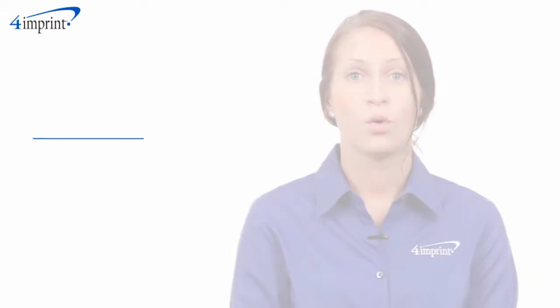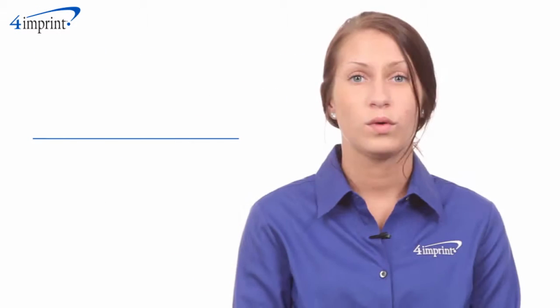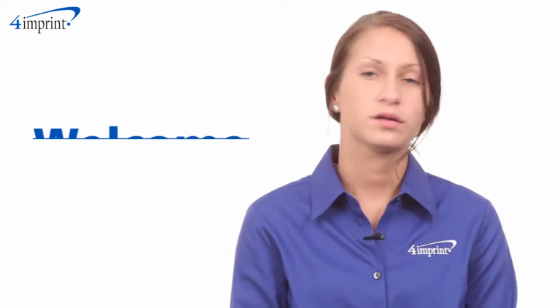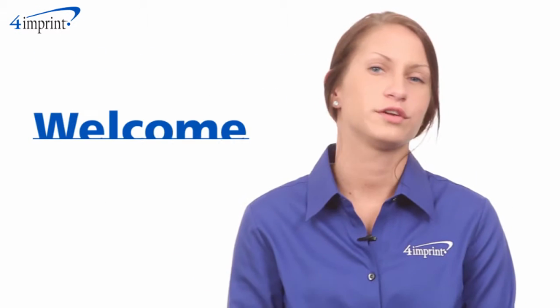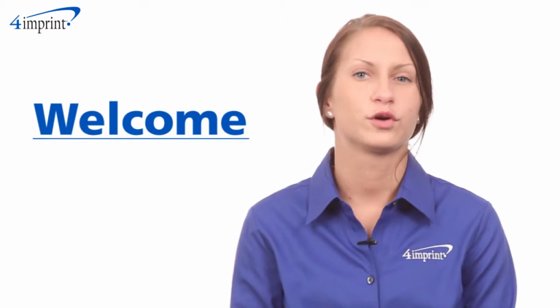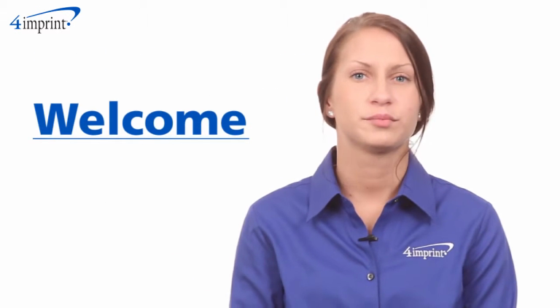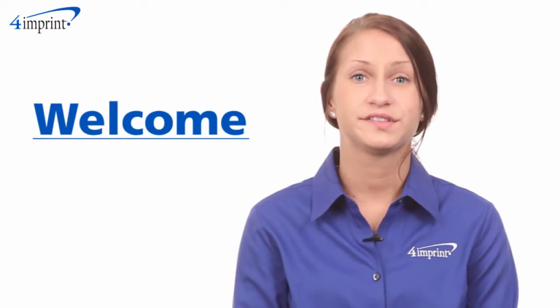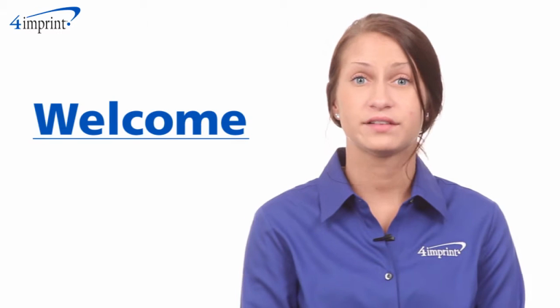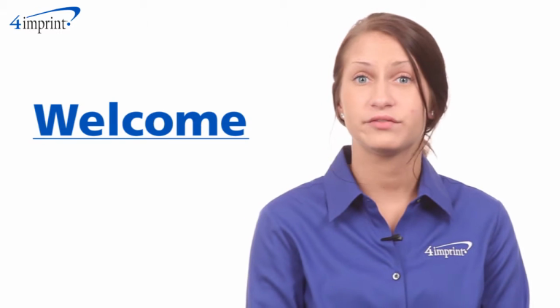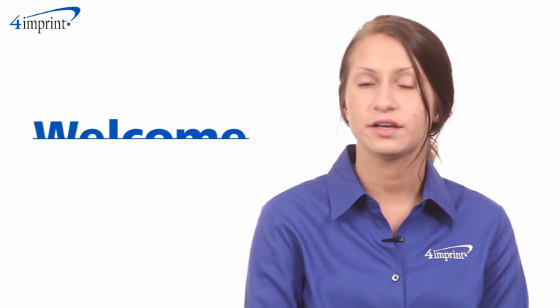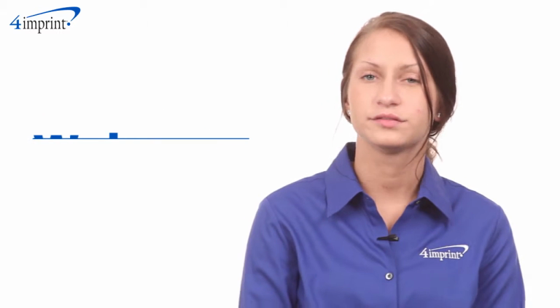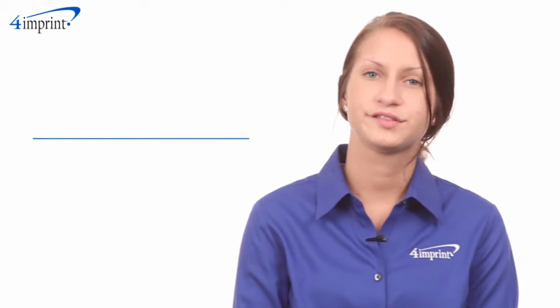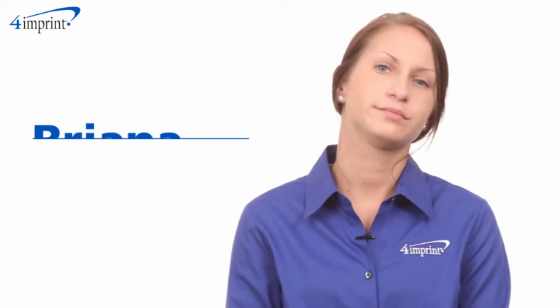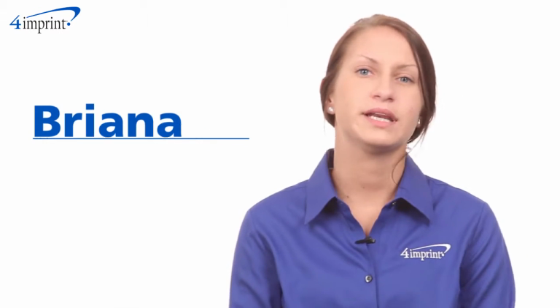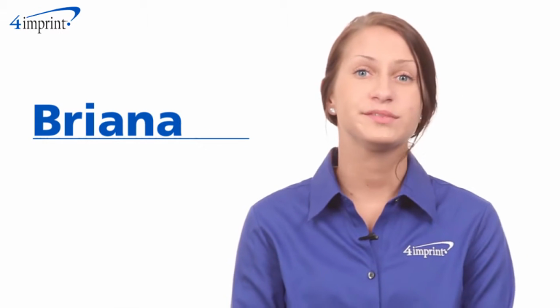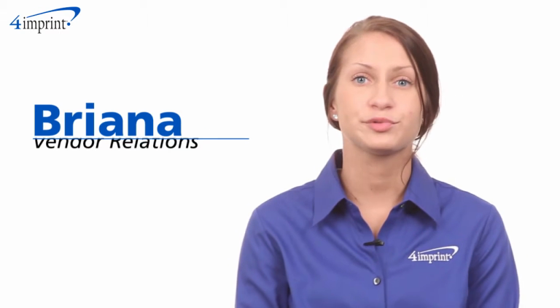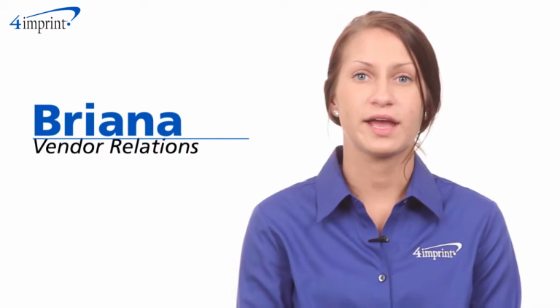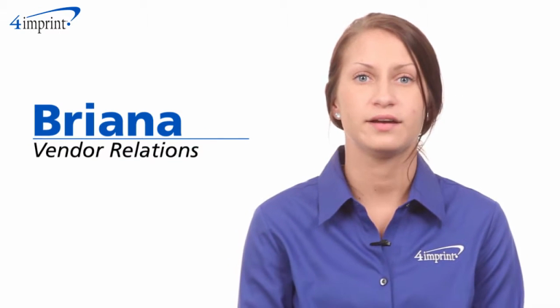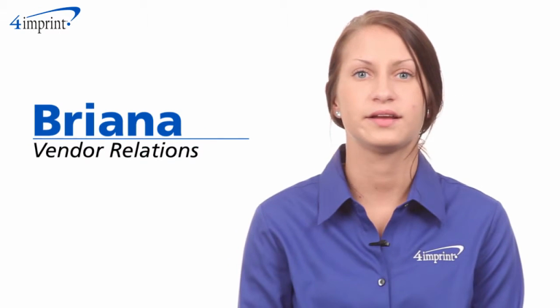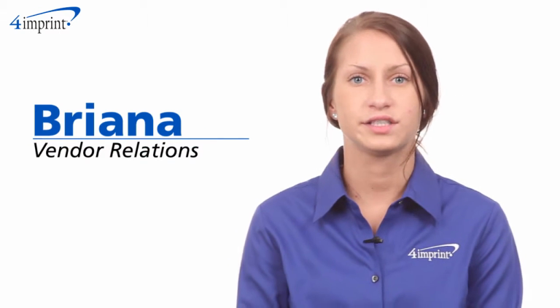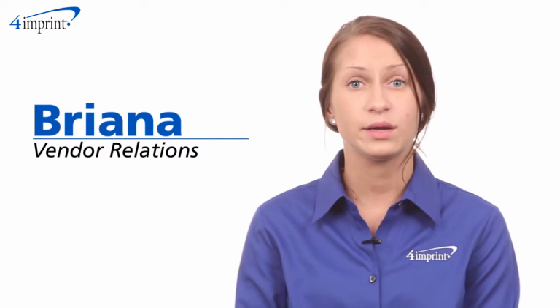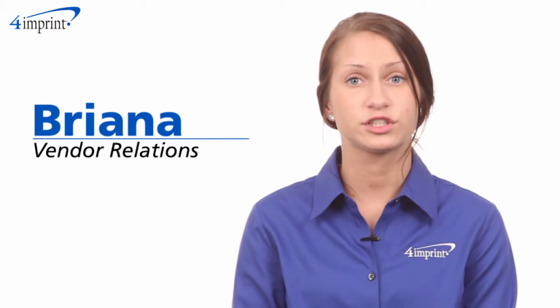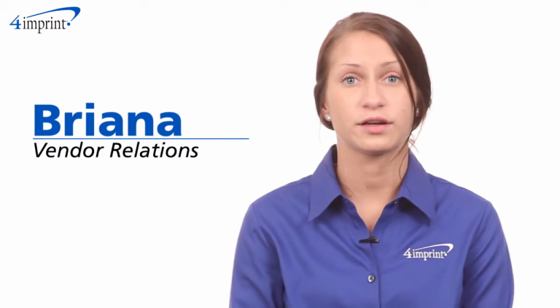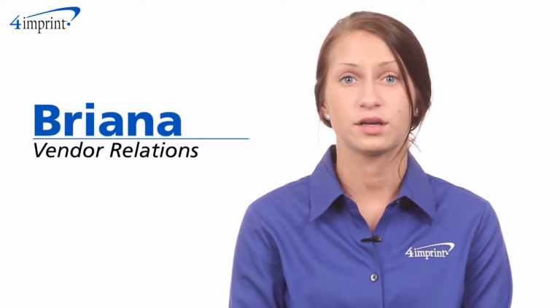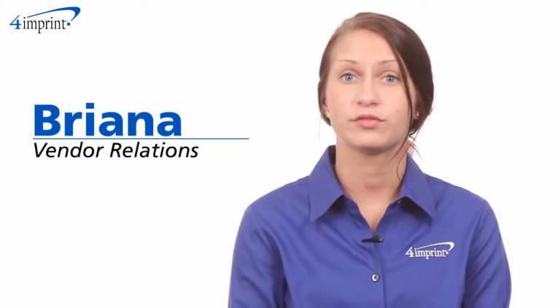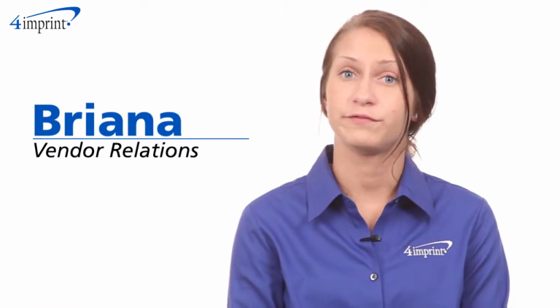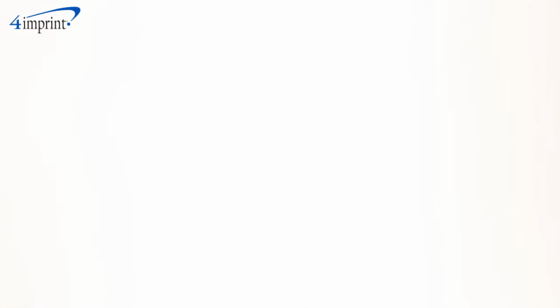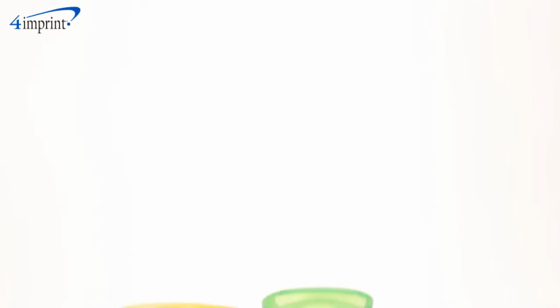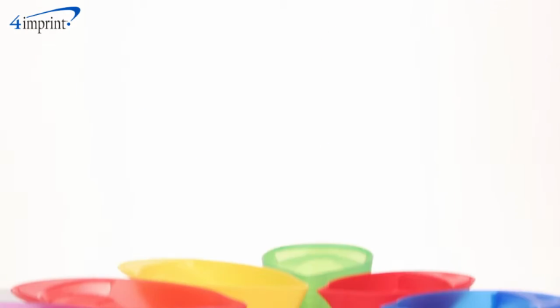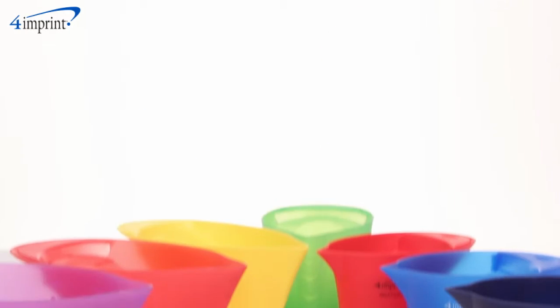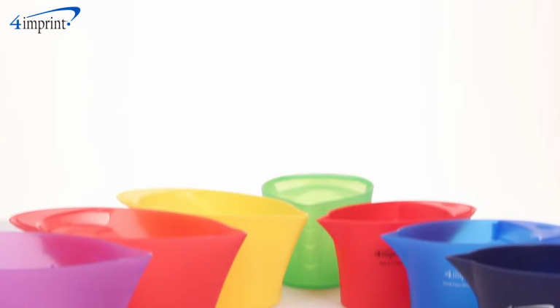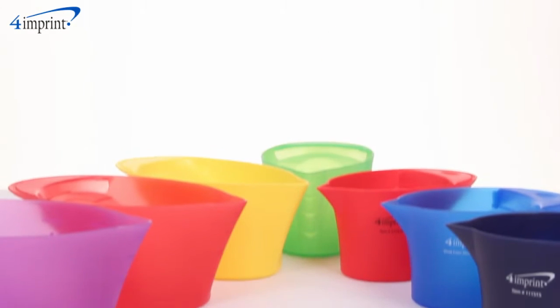Welcome to 4imprint's online videos. My name is Brianna, and today we're talking about the Vivid Color Measure-Up.